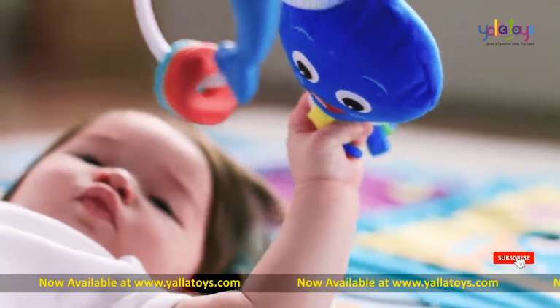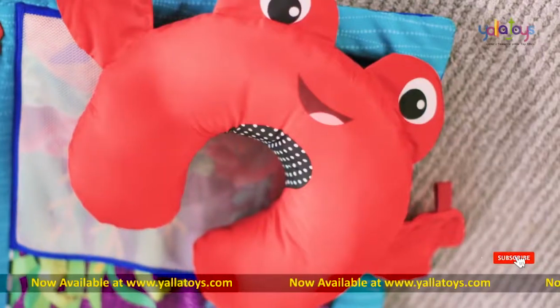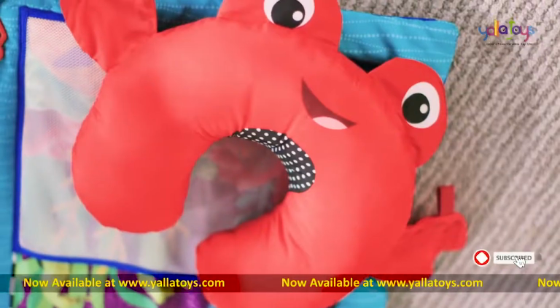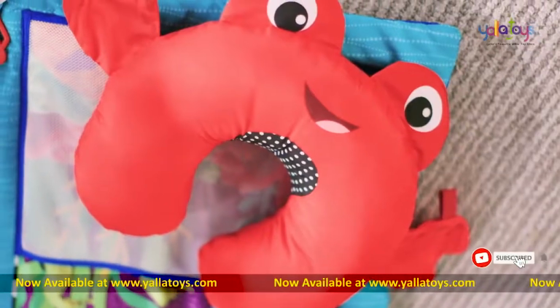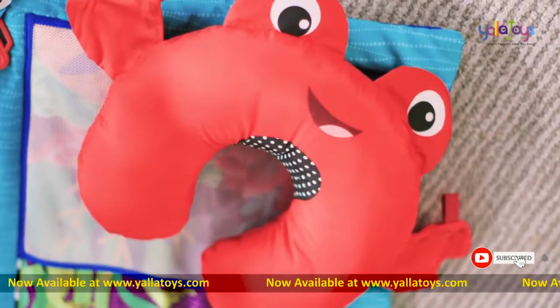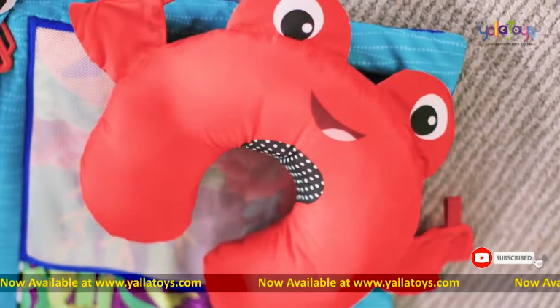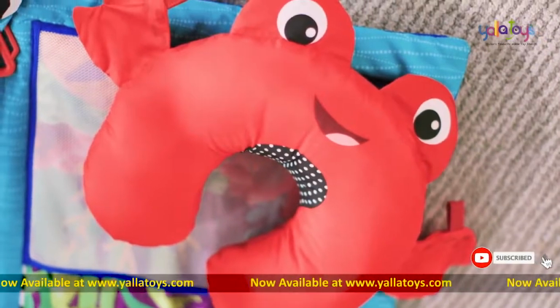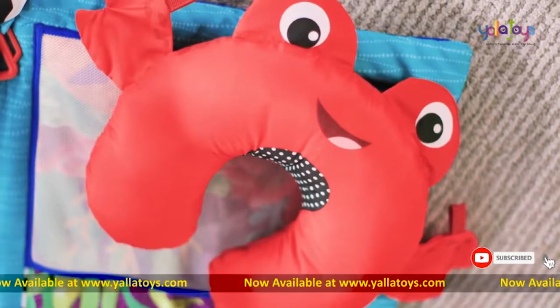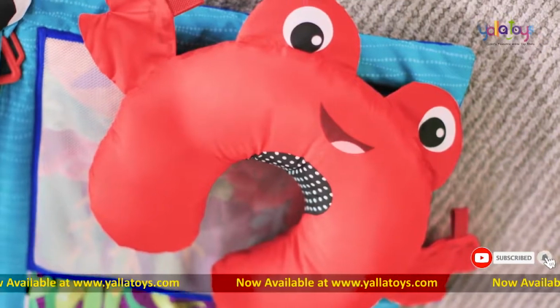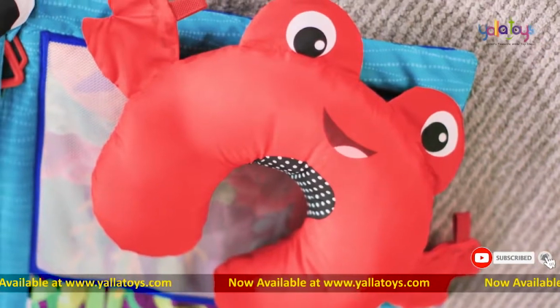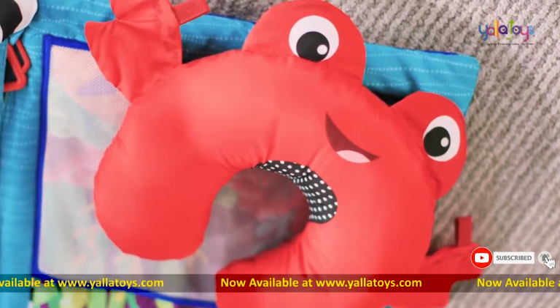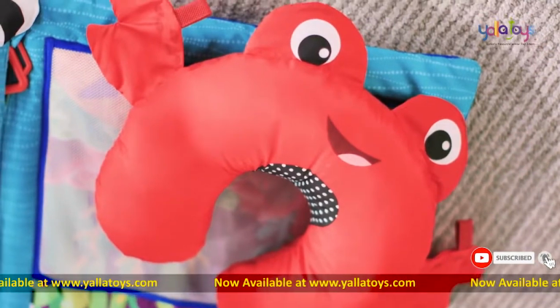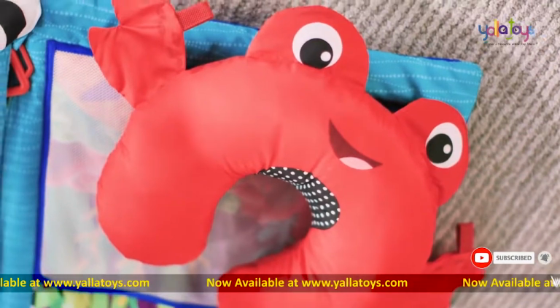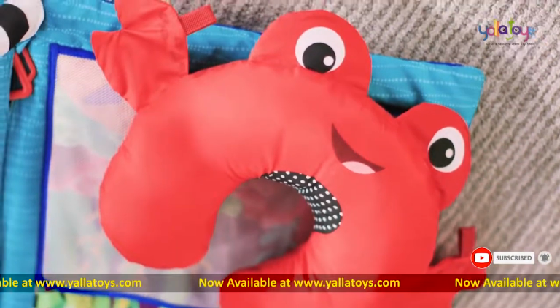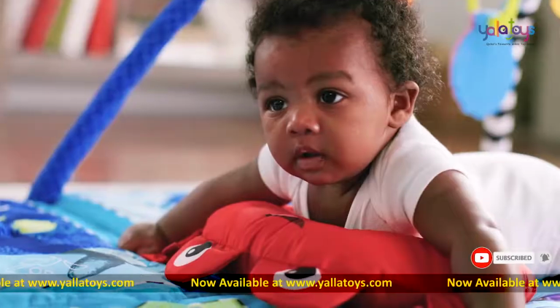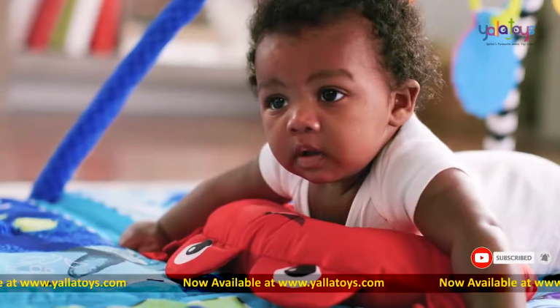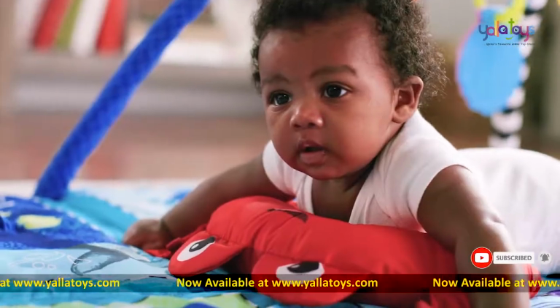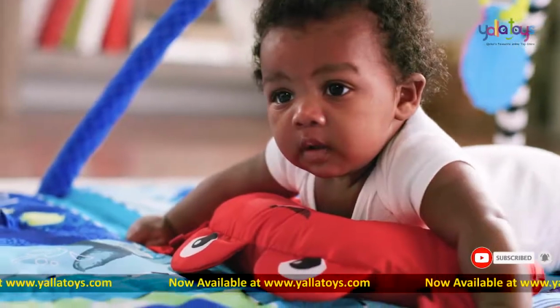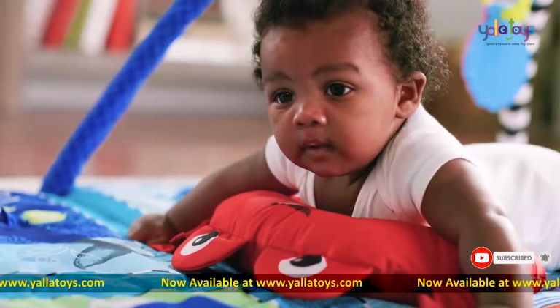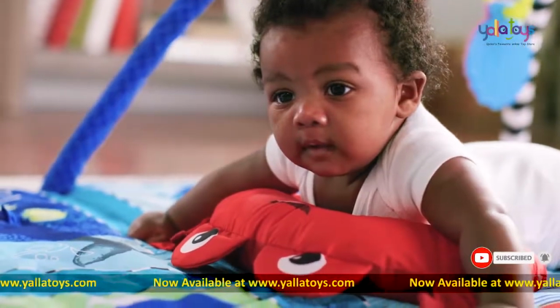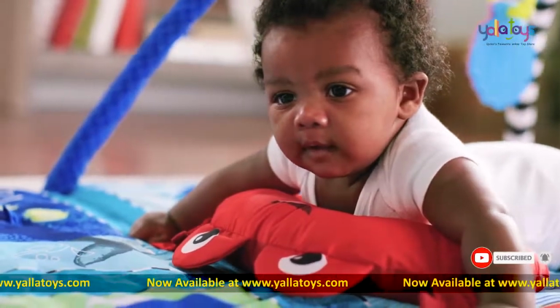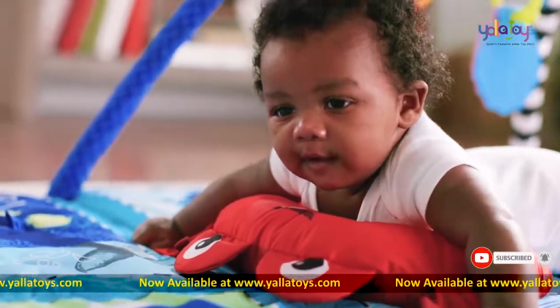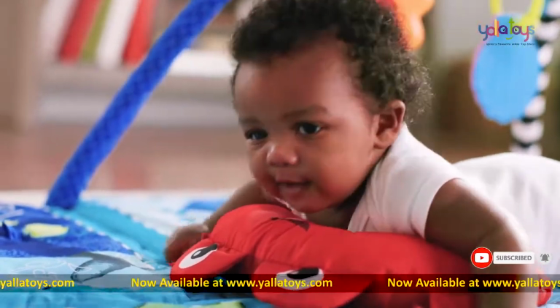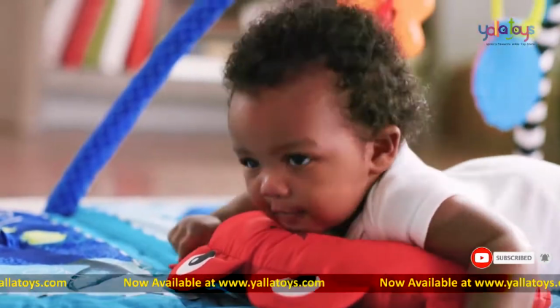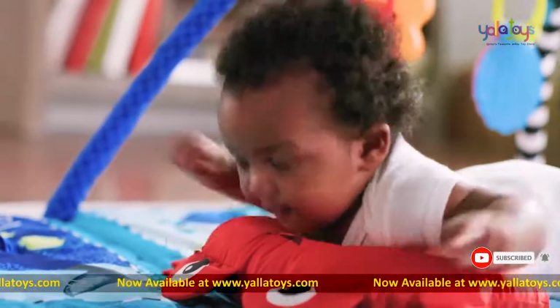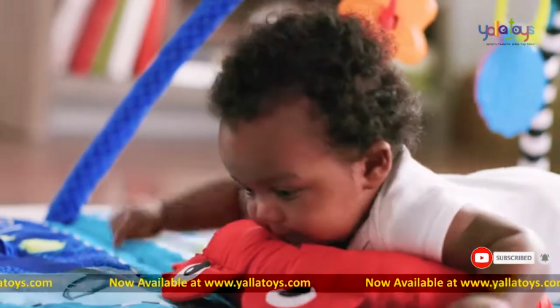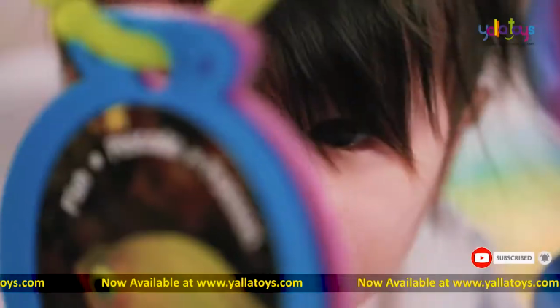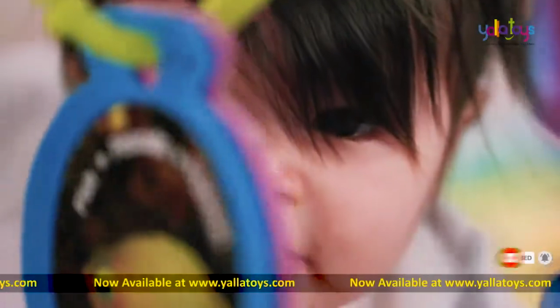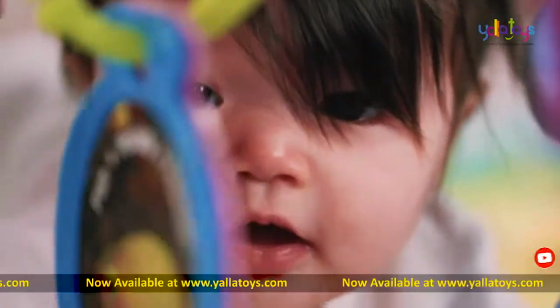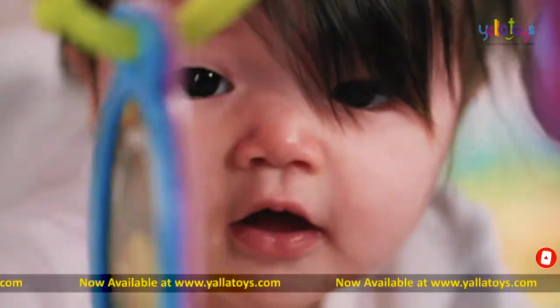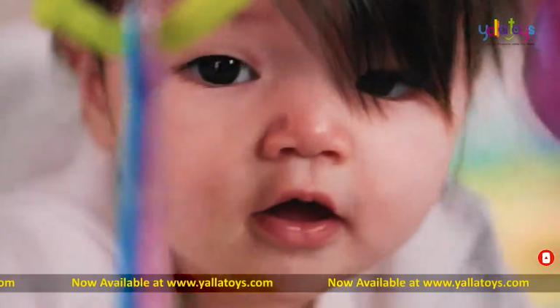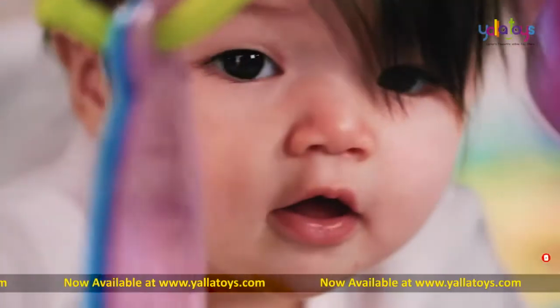A cute crab pillow is included to prop your baby up to practice tummy time and get a new view of the world.